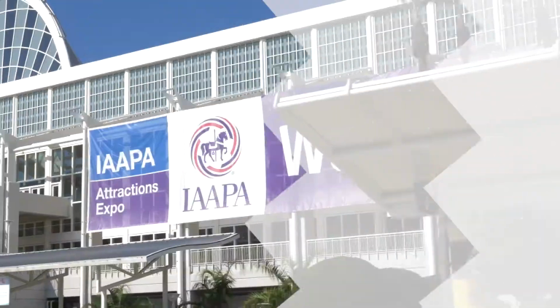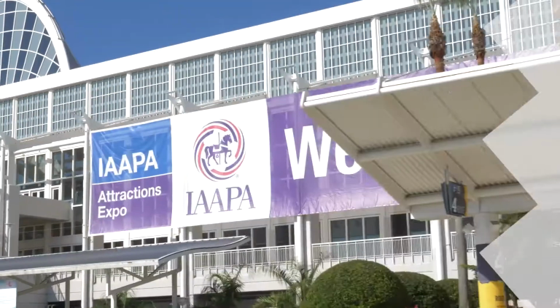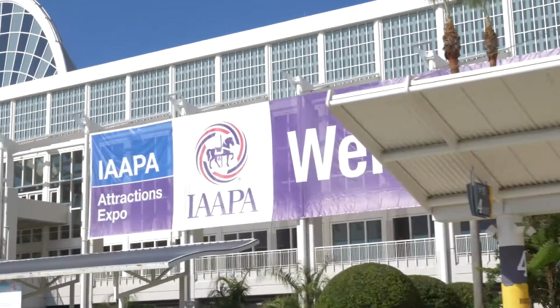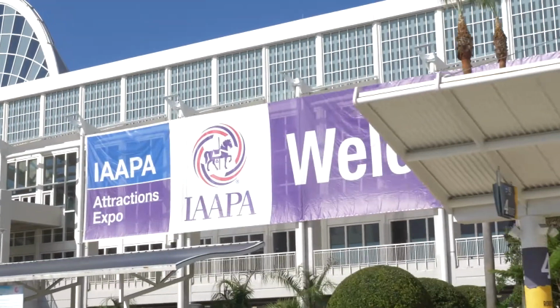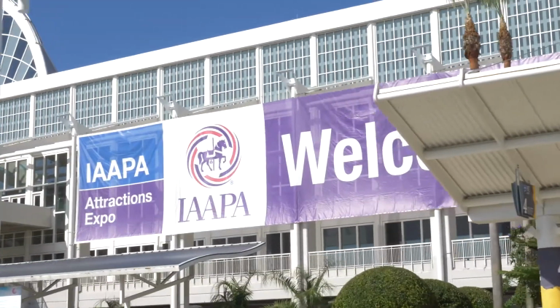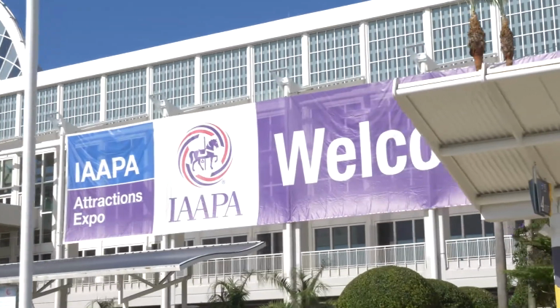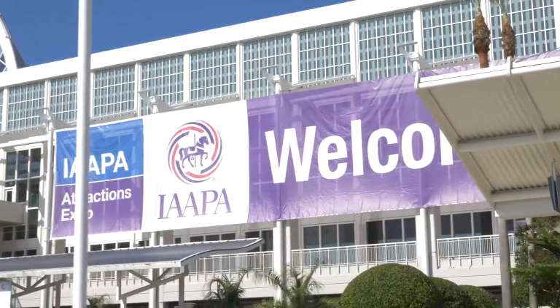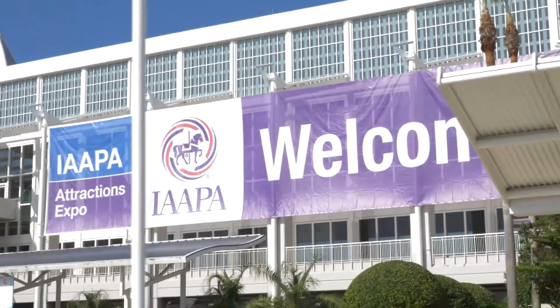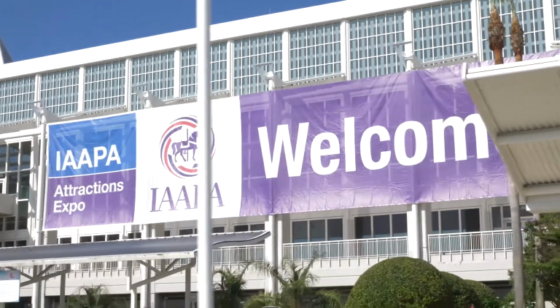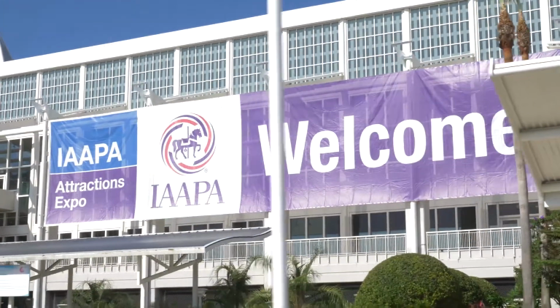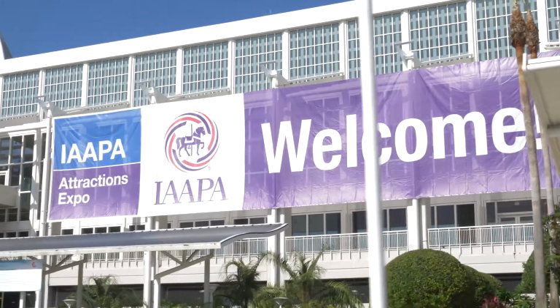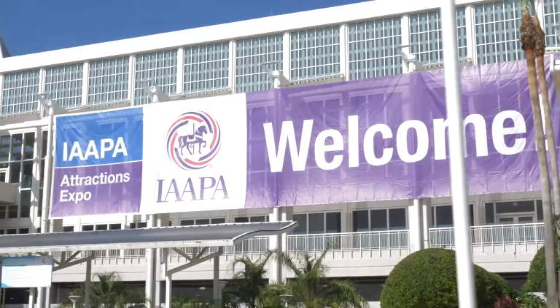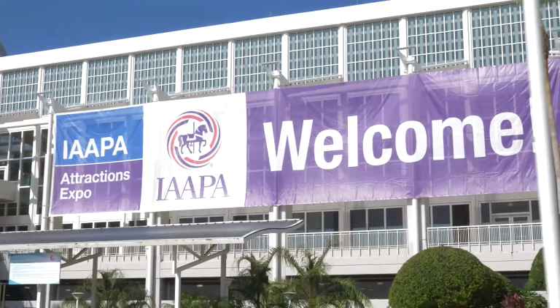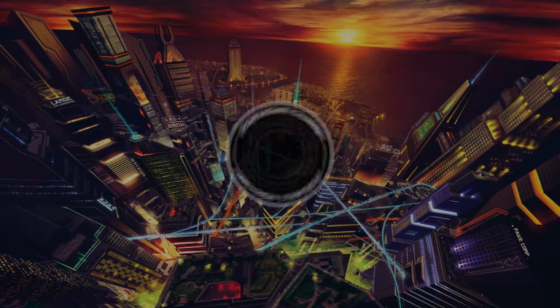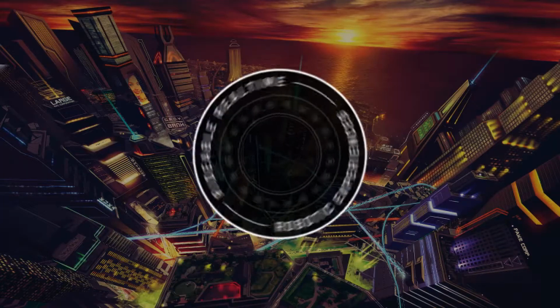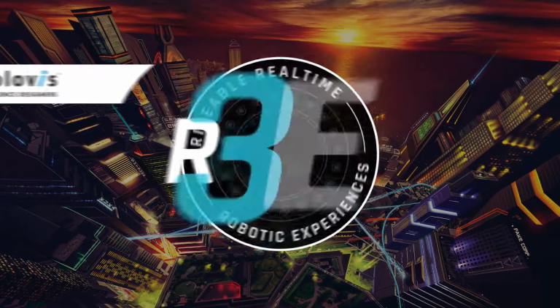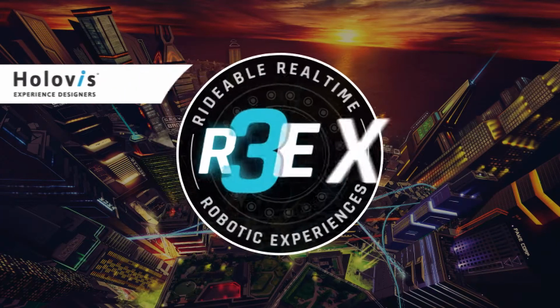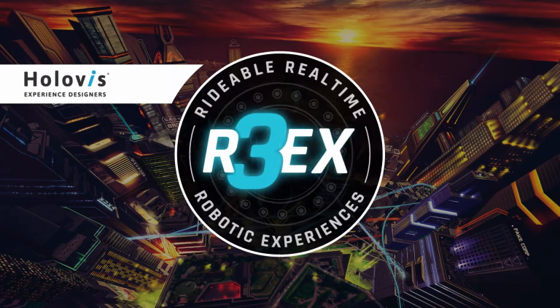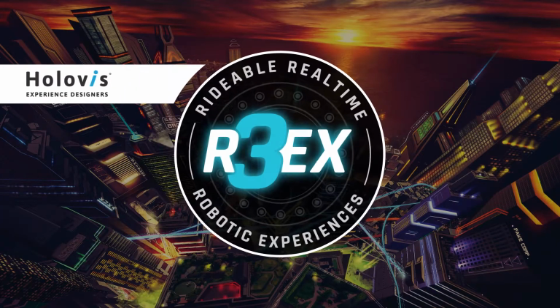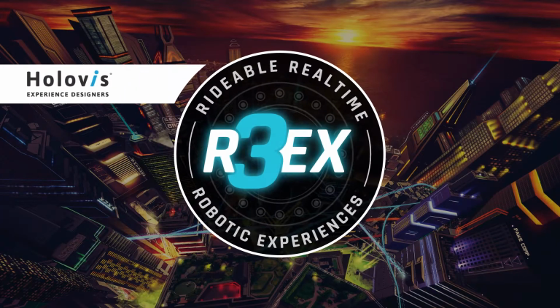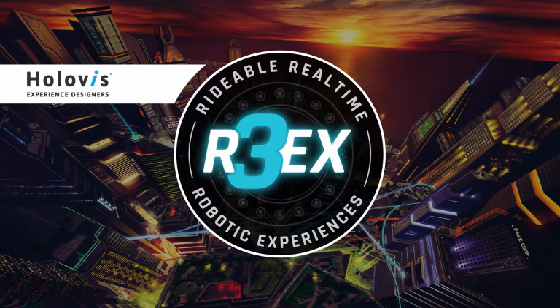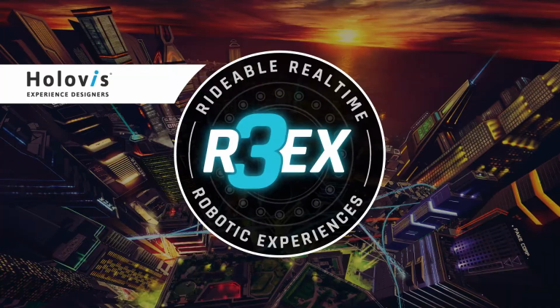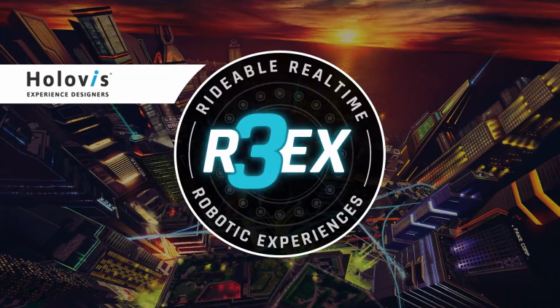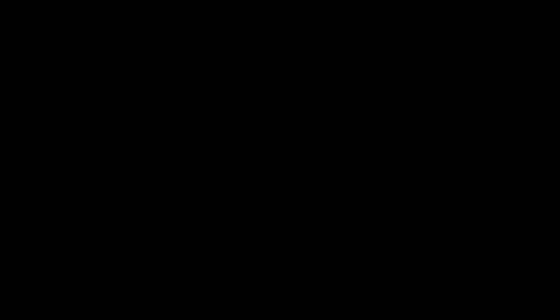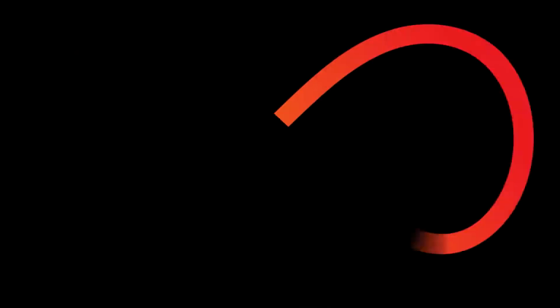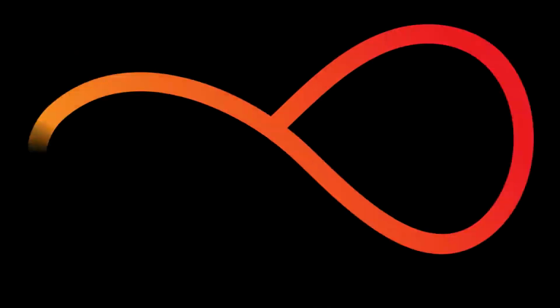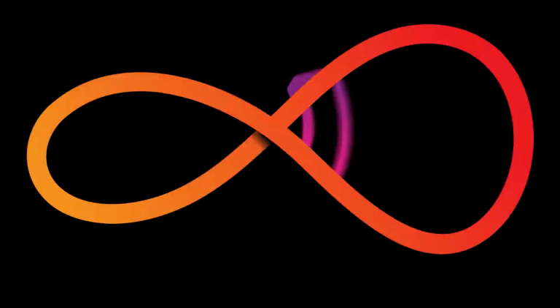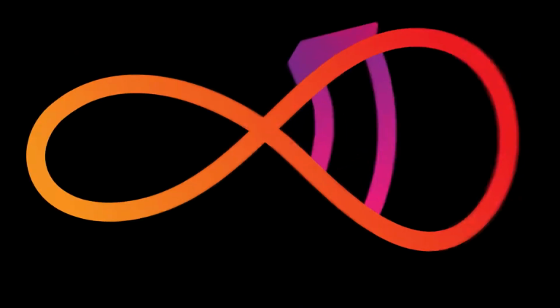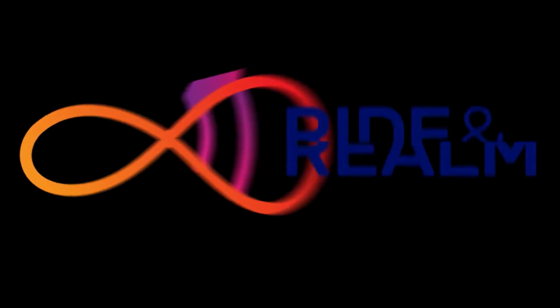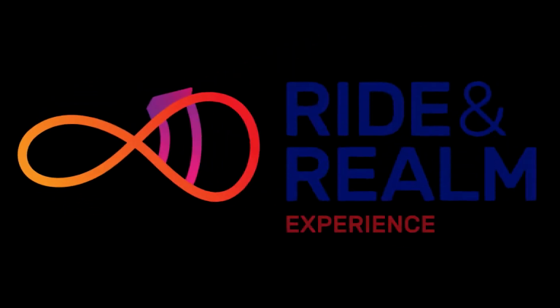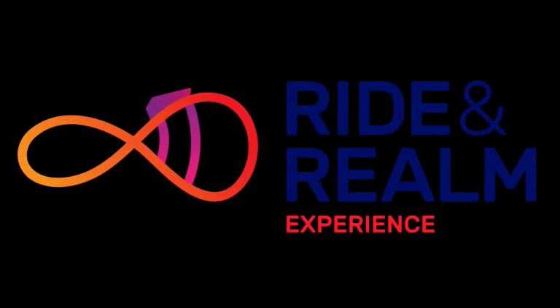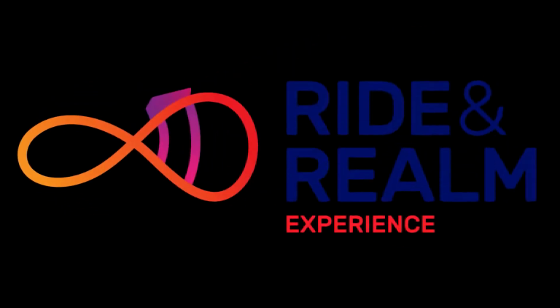We're here at IAPA 2017 for the launch of R3EX and Ride and Round, both new attraction concepts.